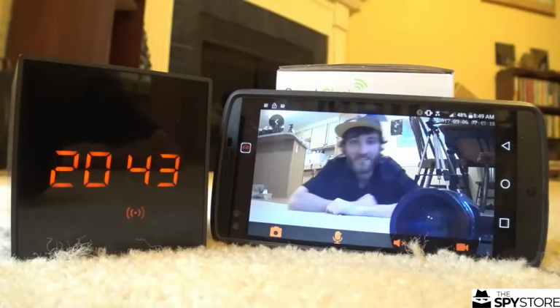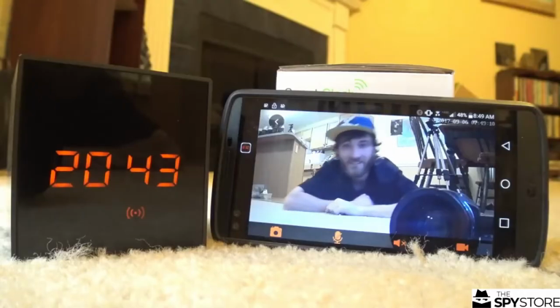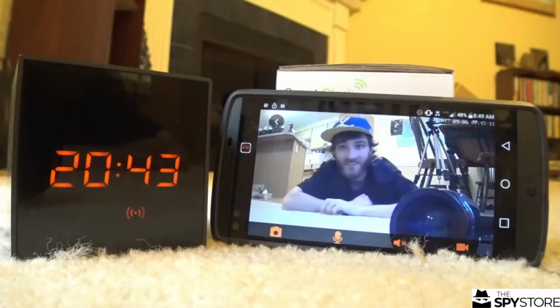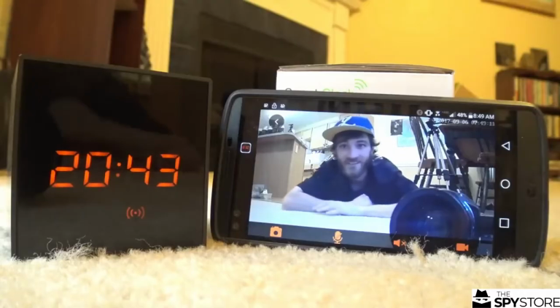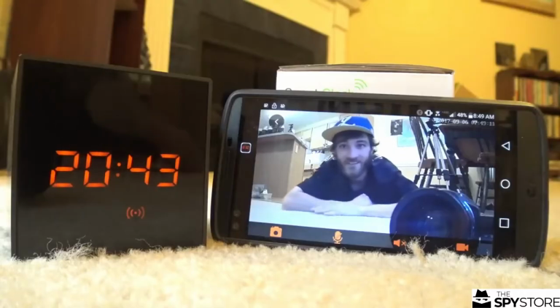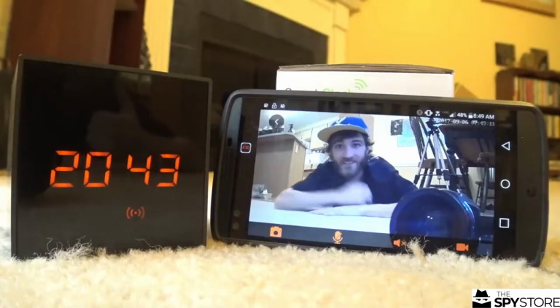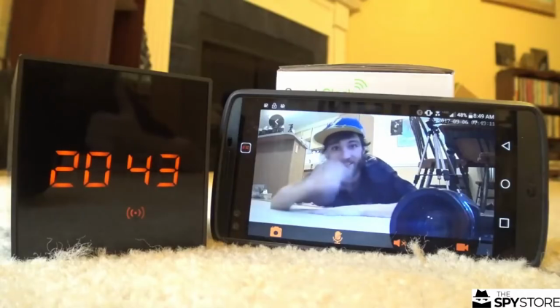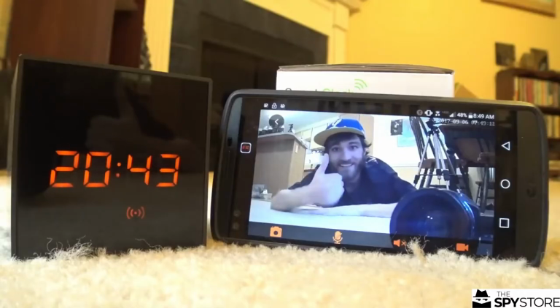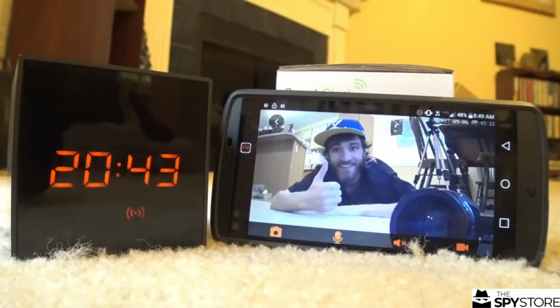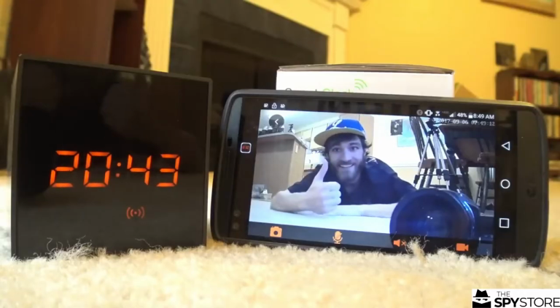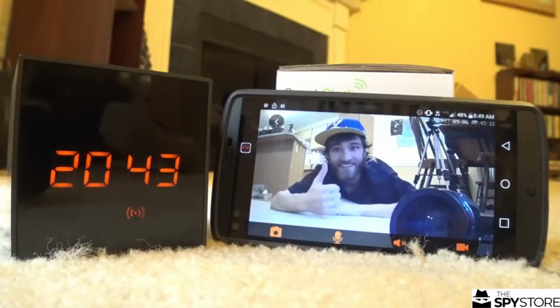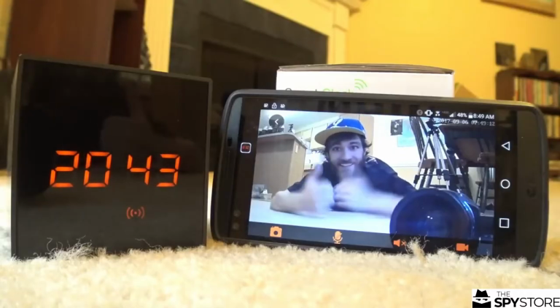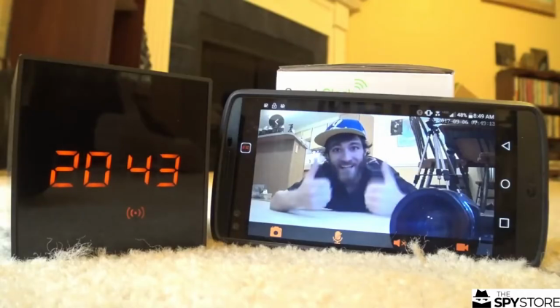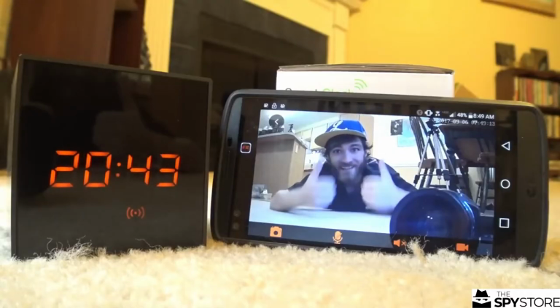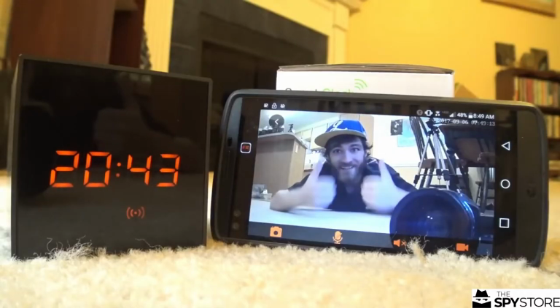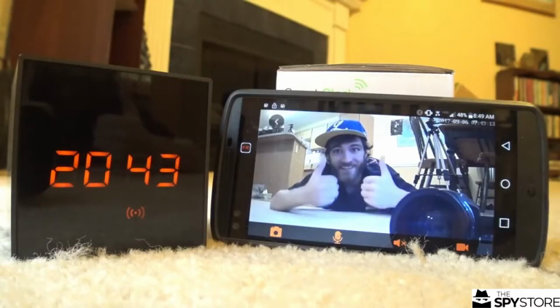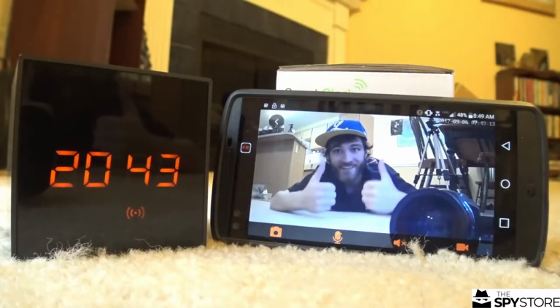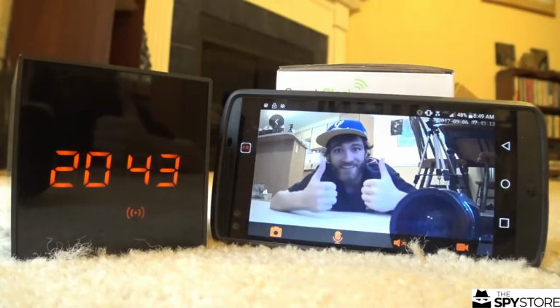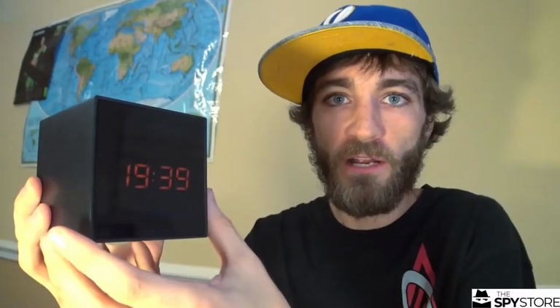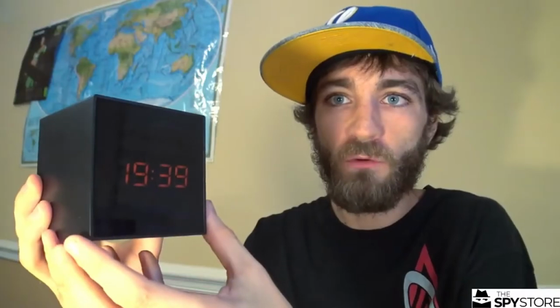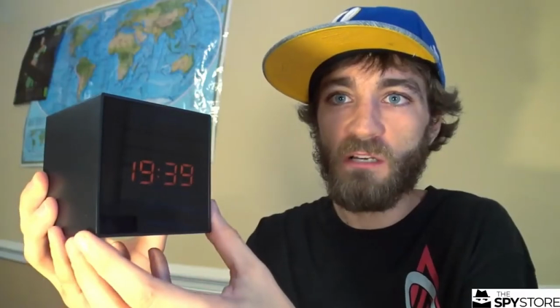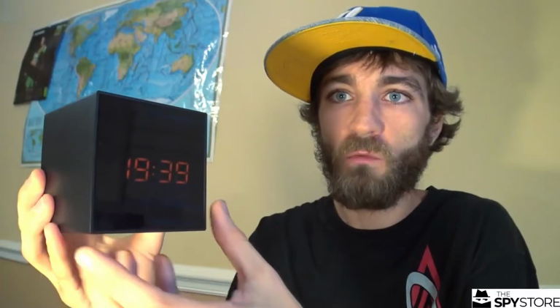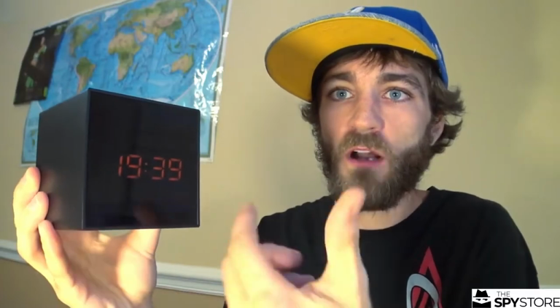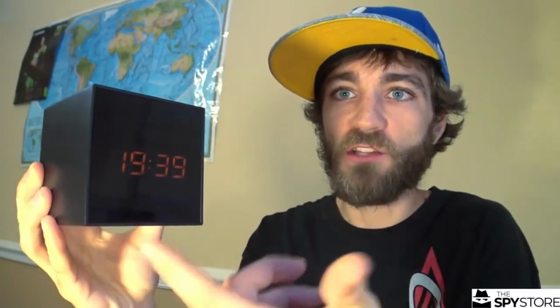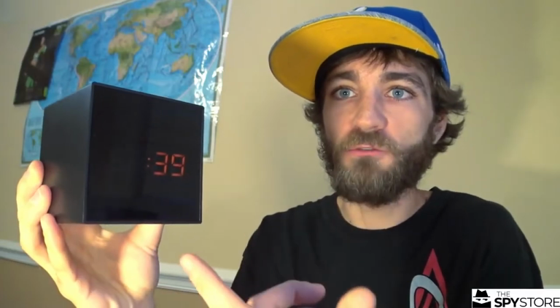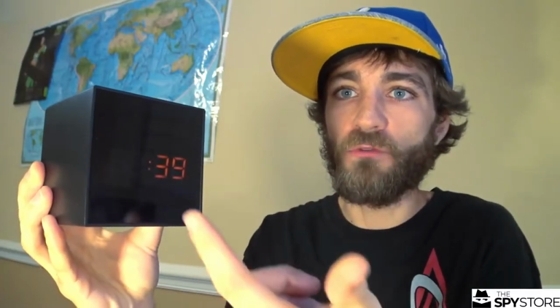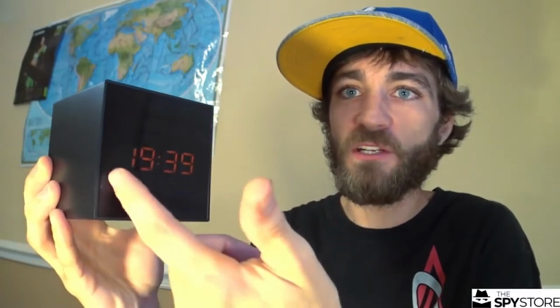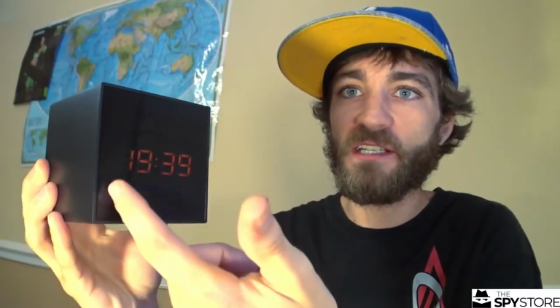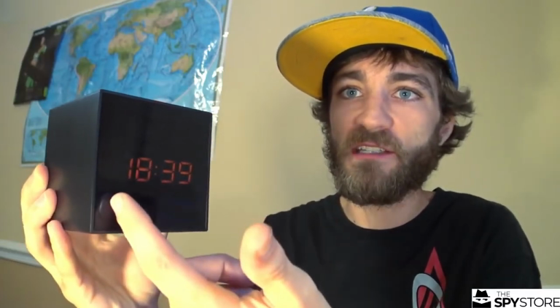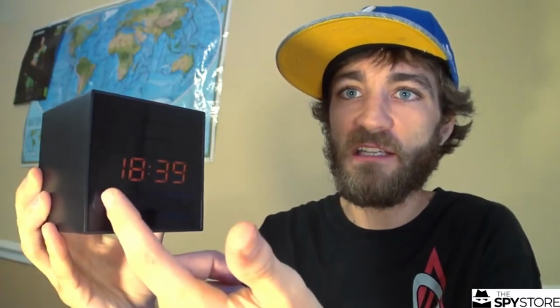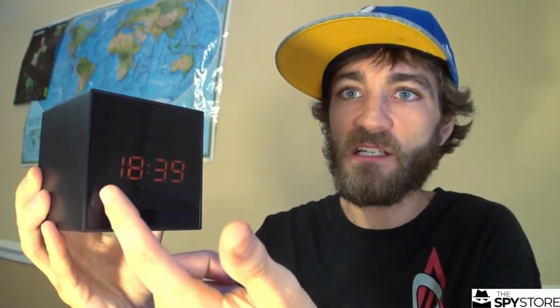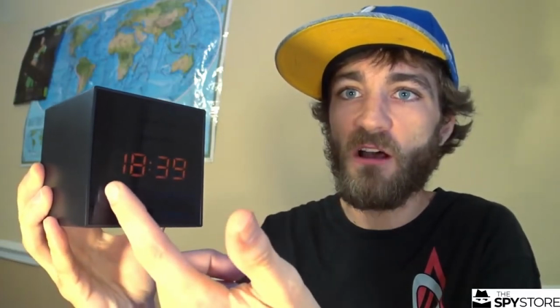It just looks like an ordinary clock. So you have this sitting on your shelf or whatever, and when someone walks through, they're just going to see this clock.